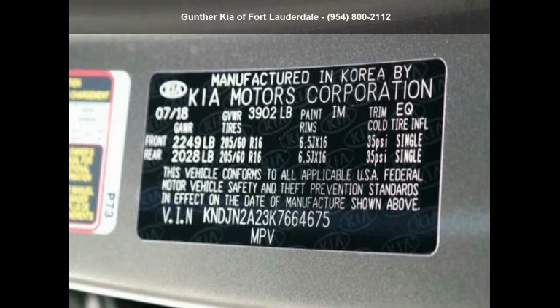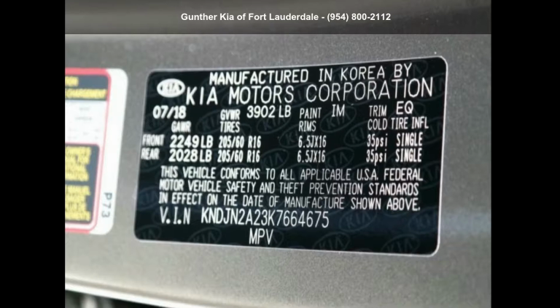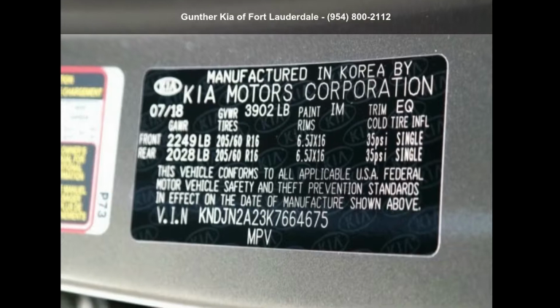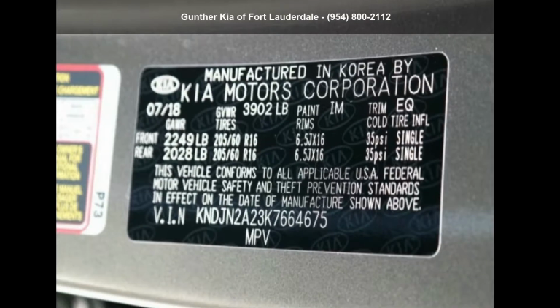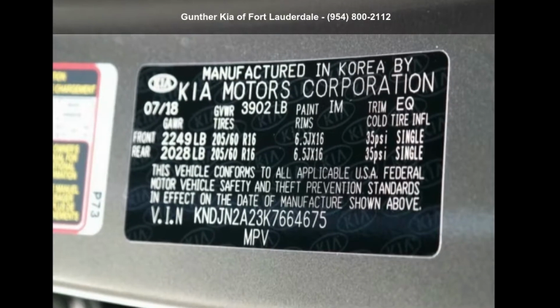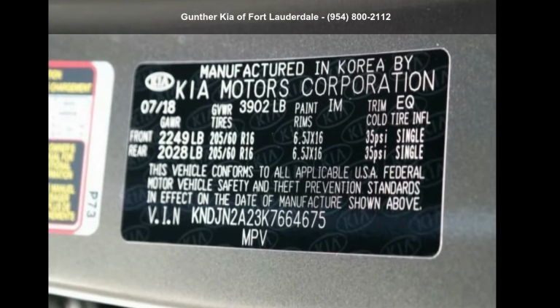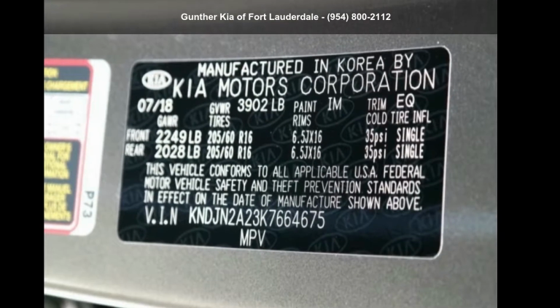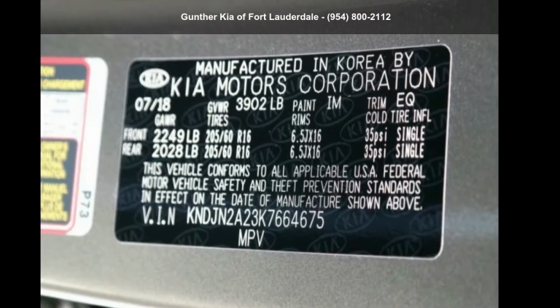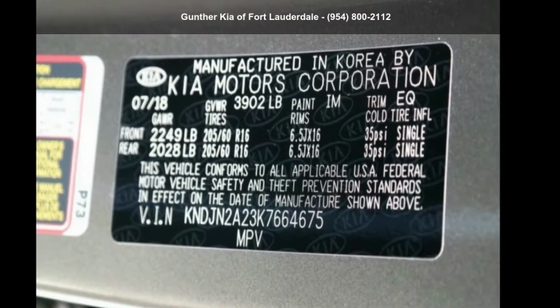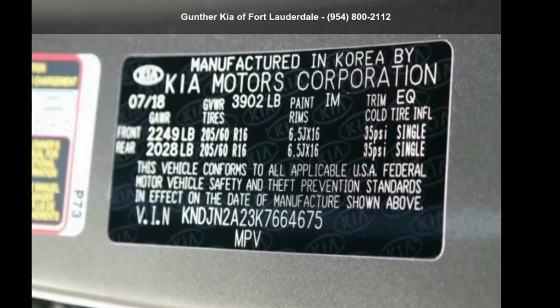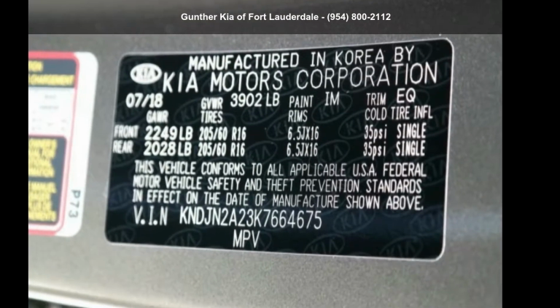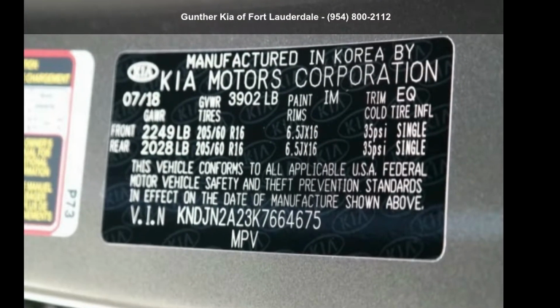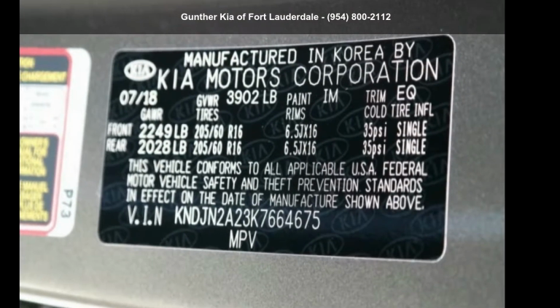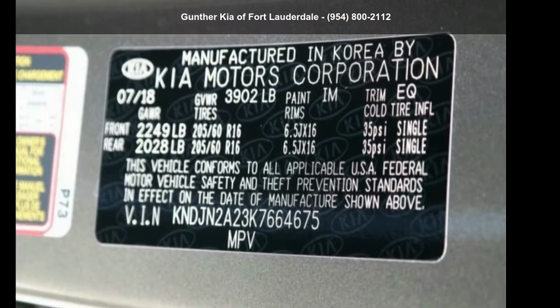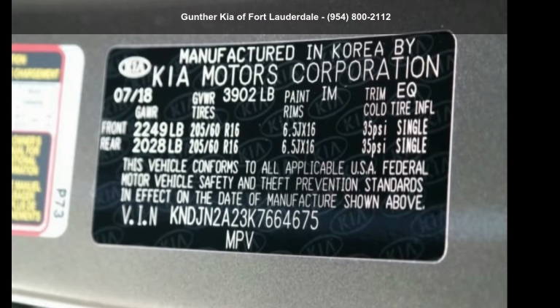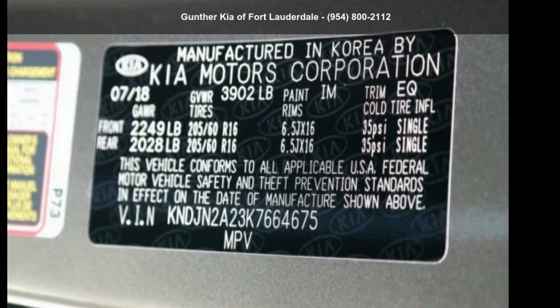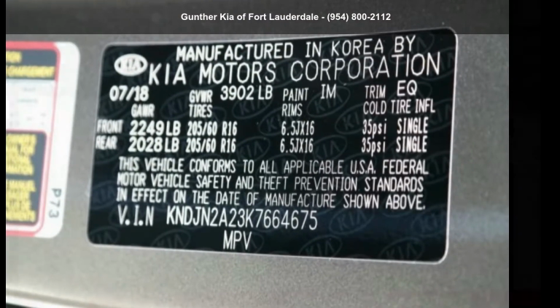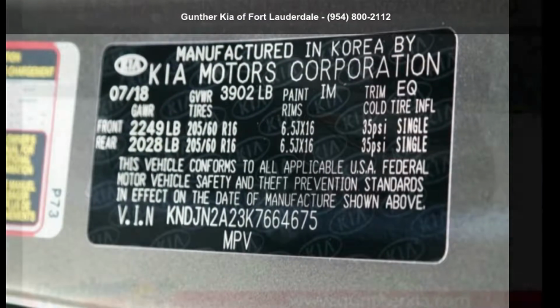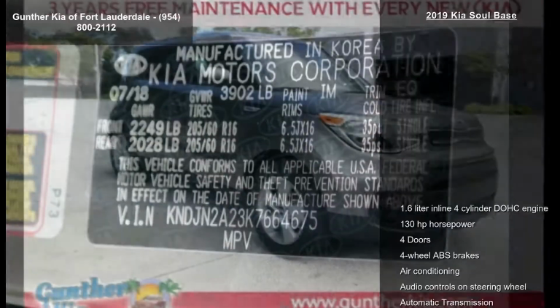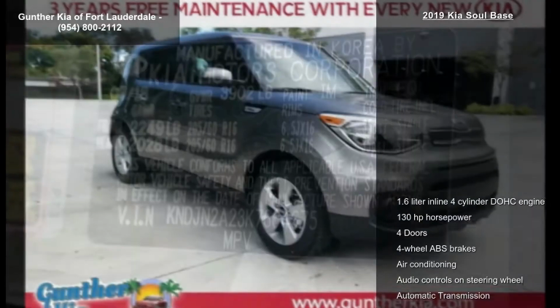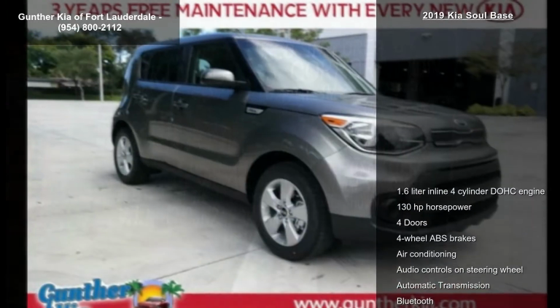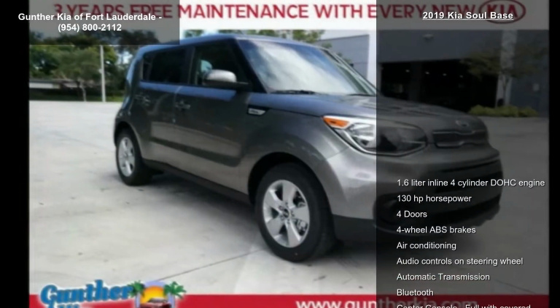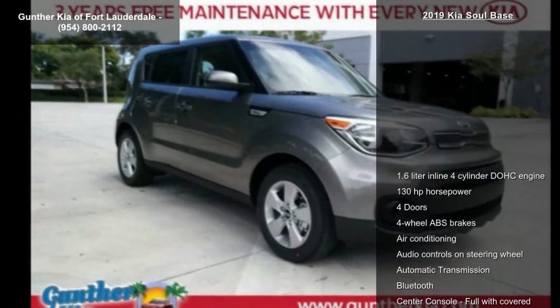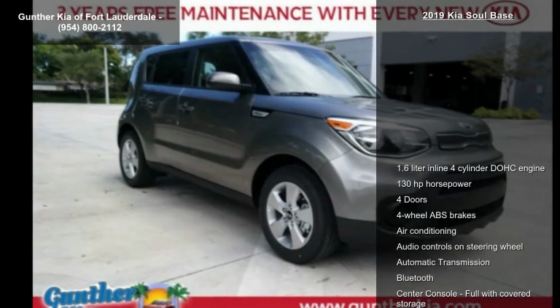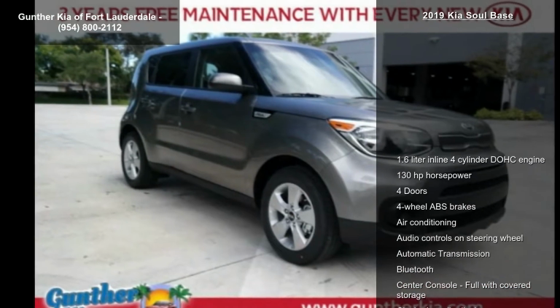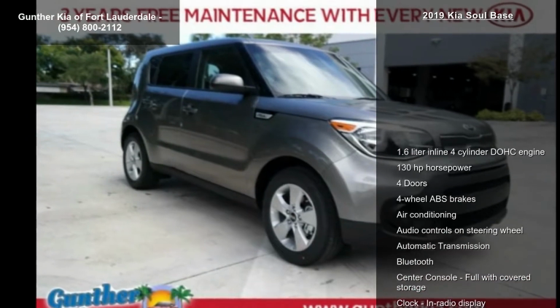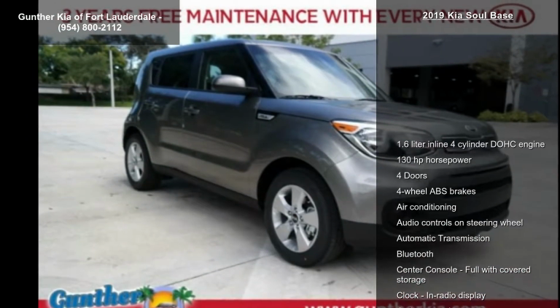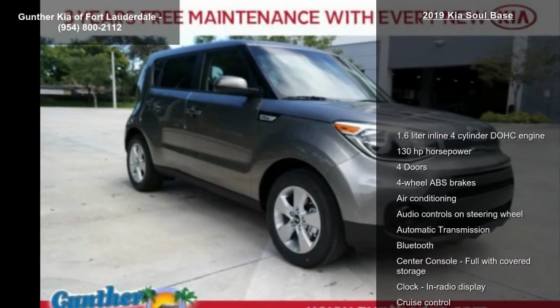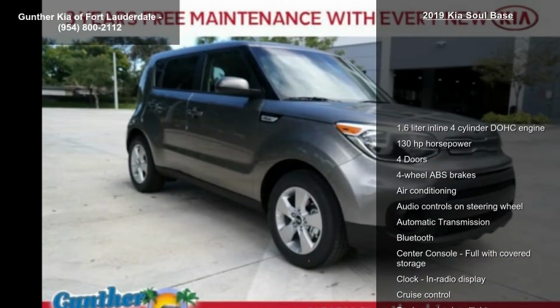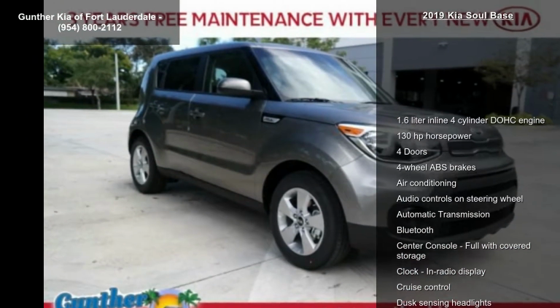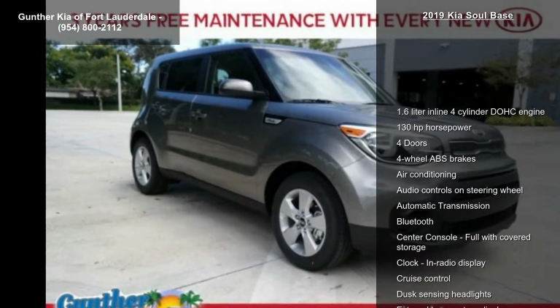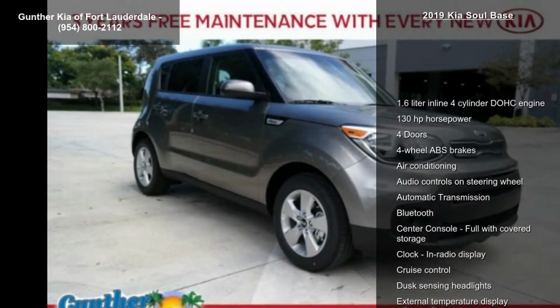Step into the Kia 2019 Soul Base. If you are looking for a first-rate auto, this one could be yours today.